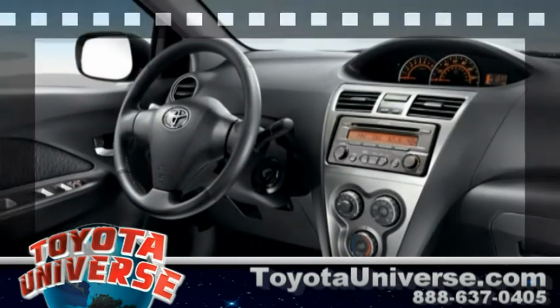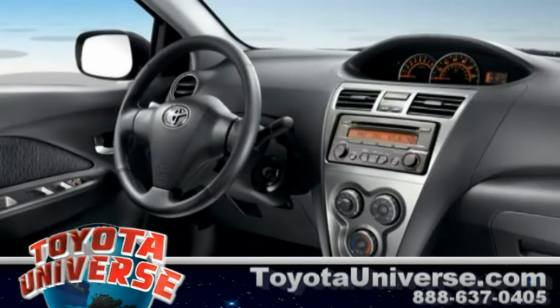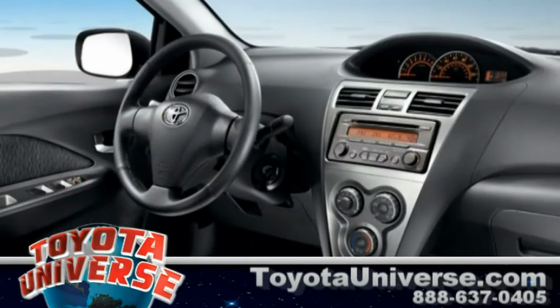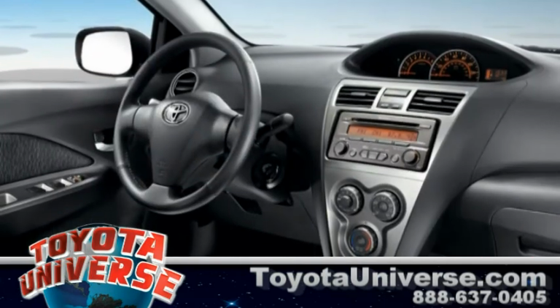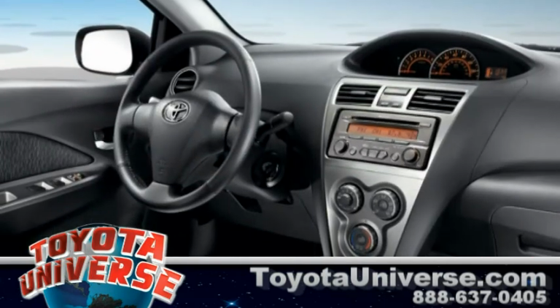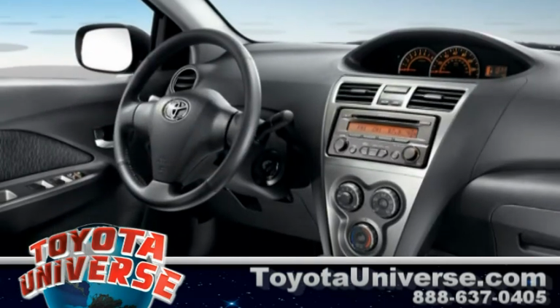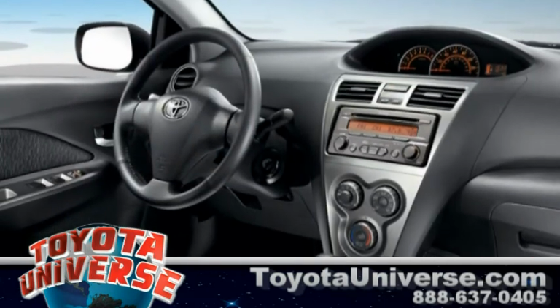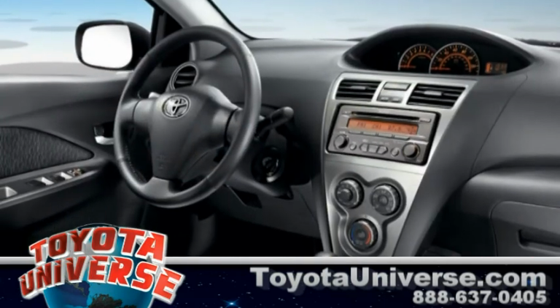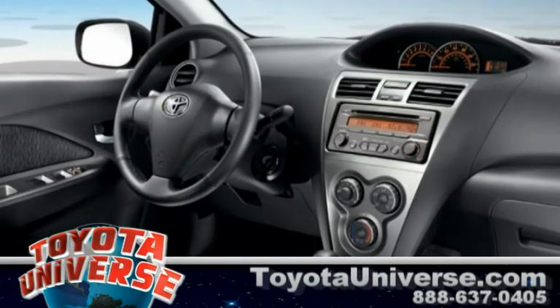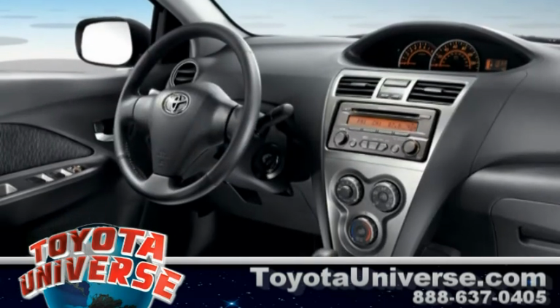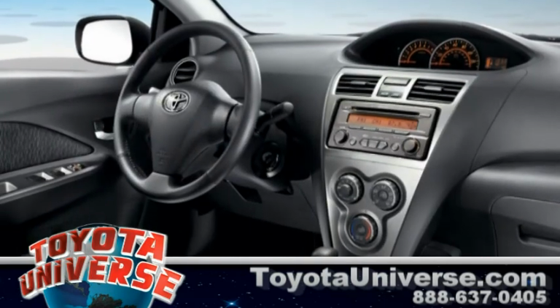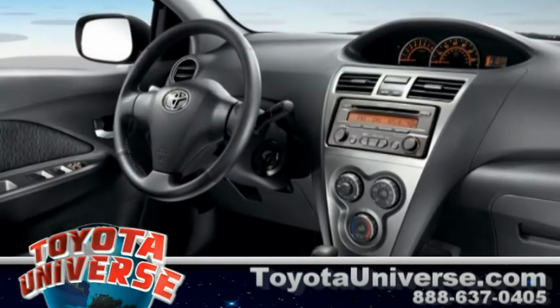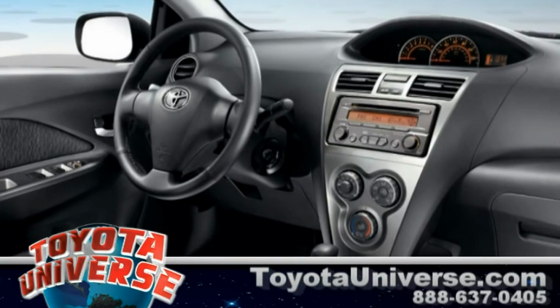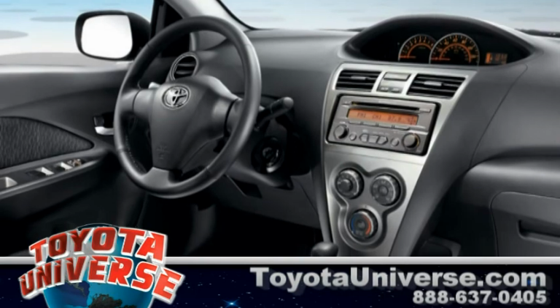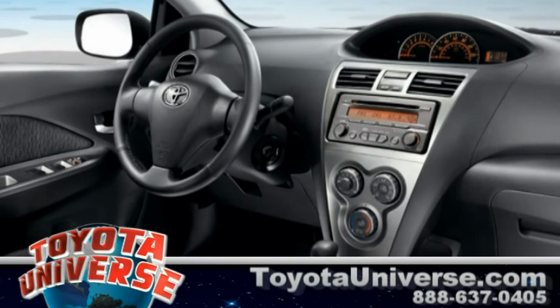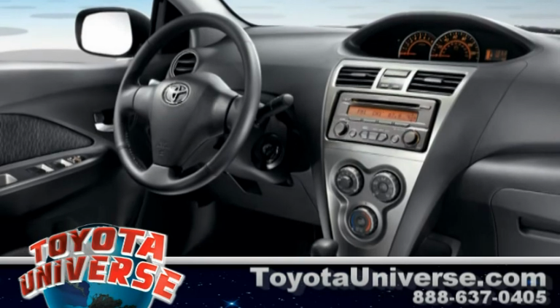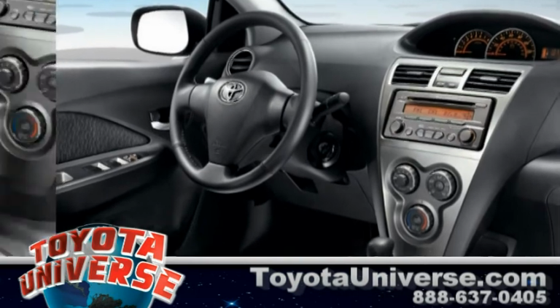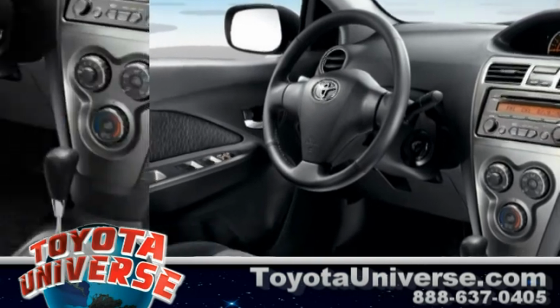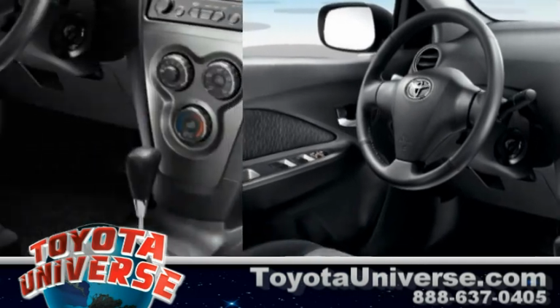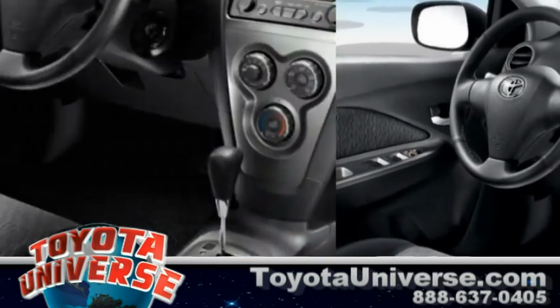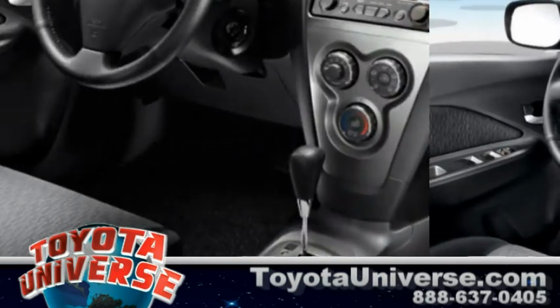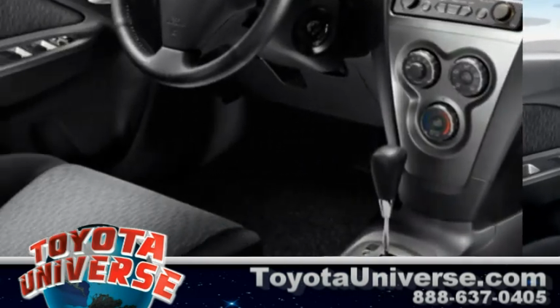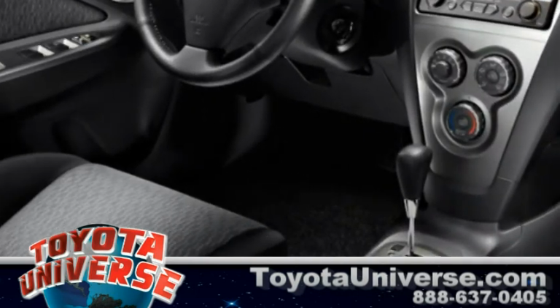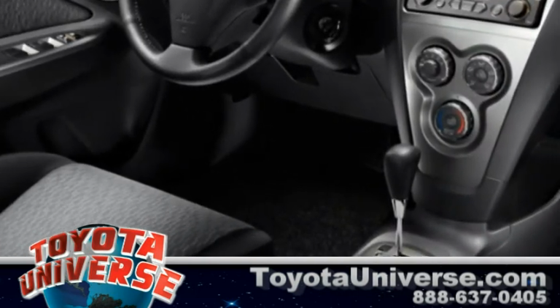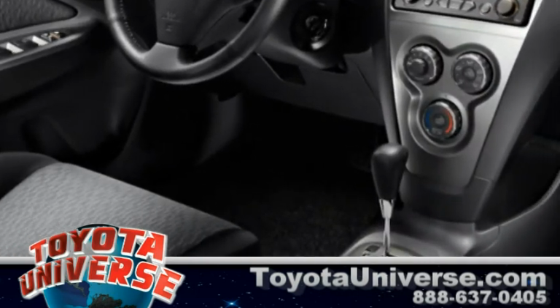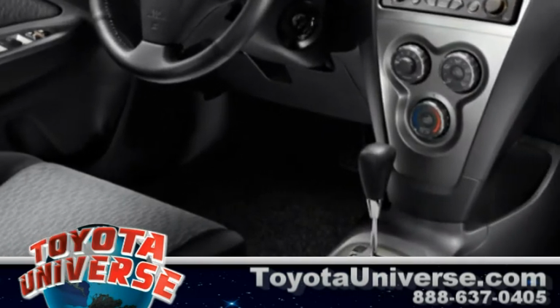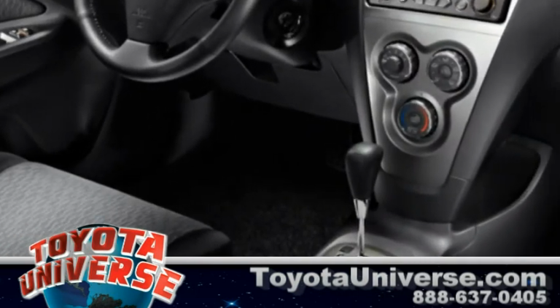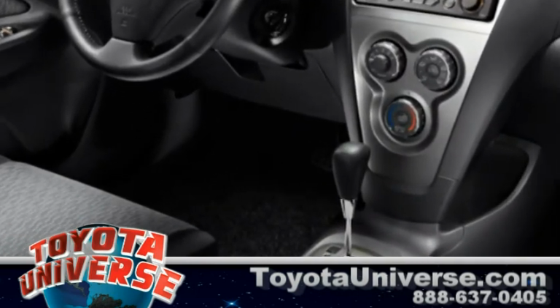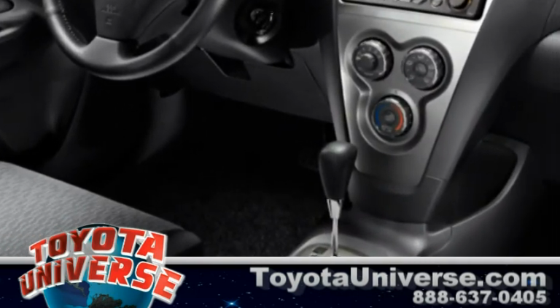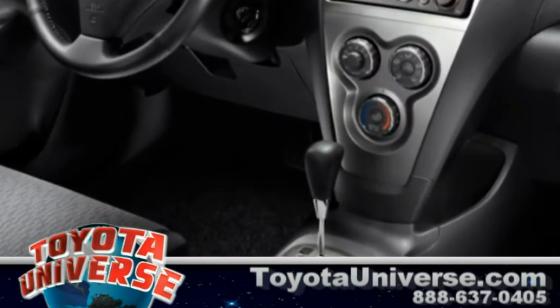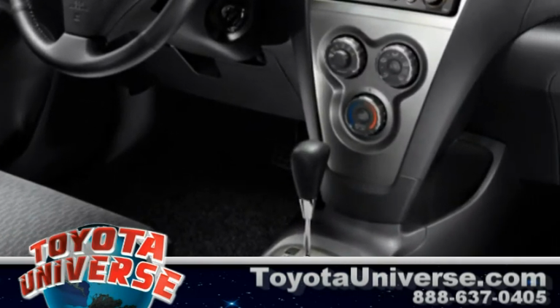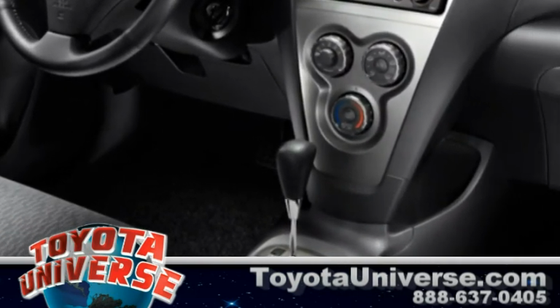Available options include three packages: convenience, power, and sport package.